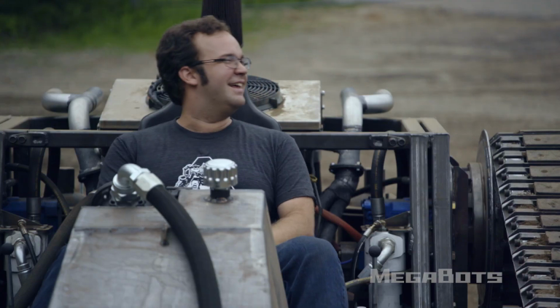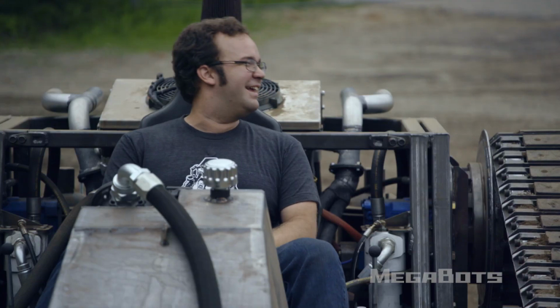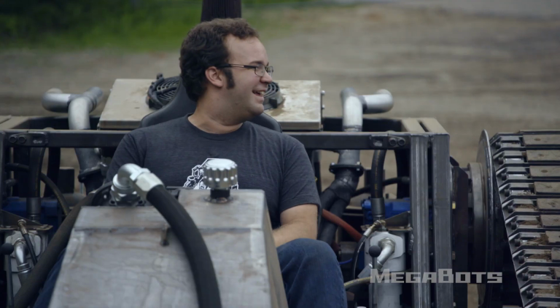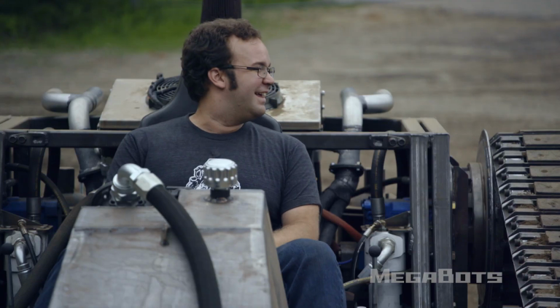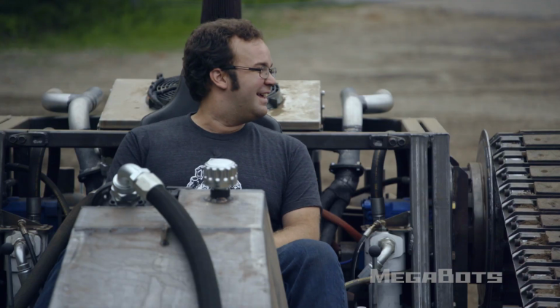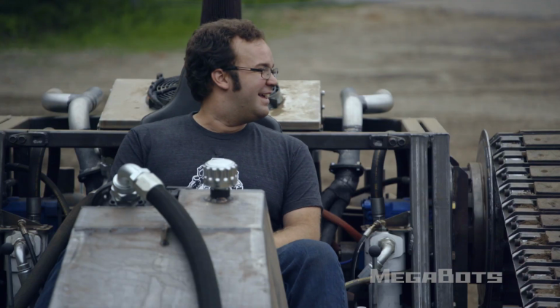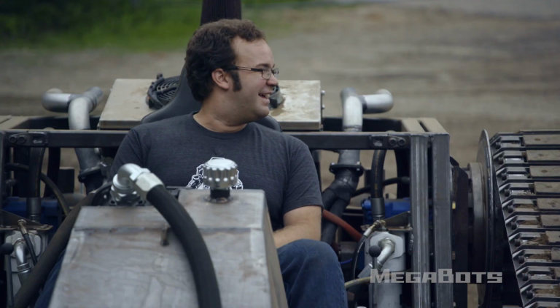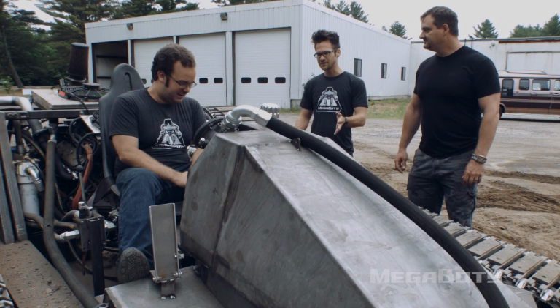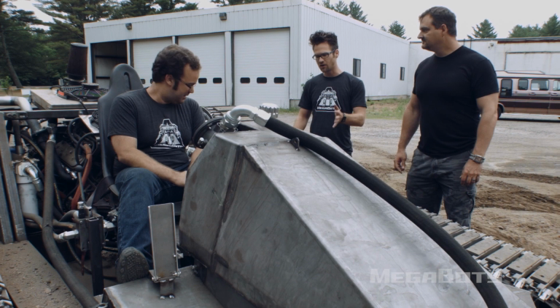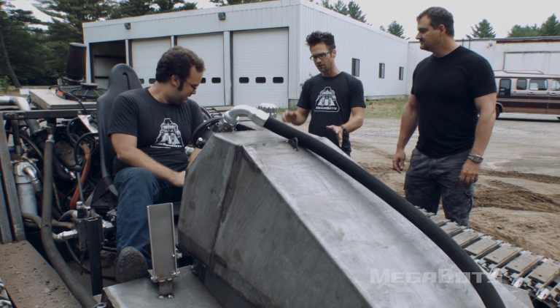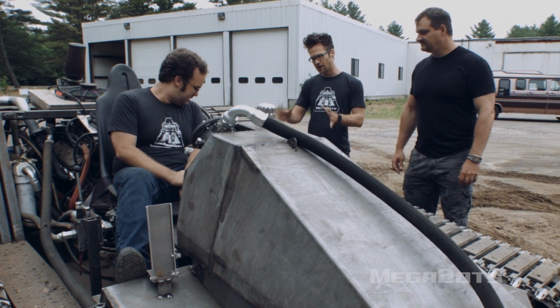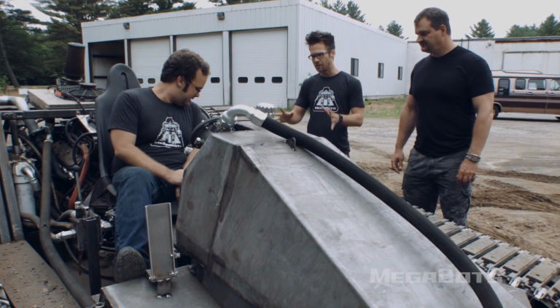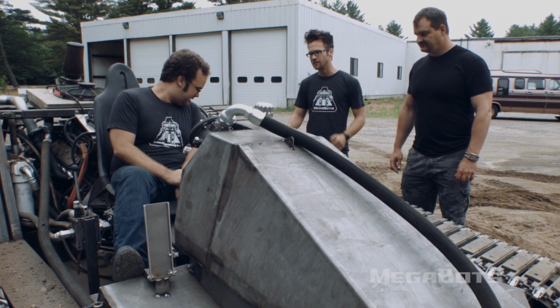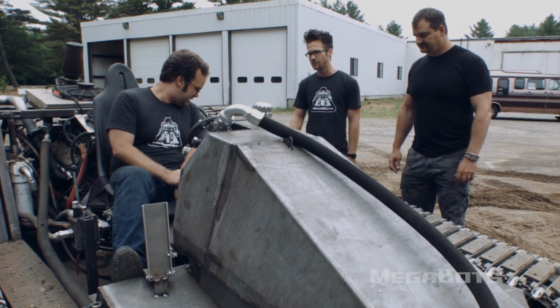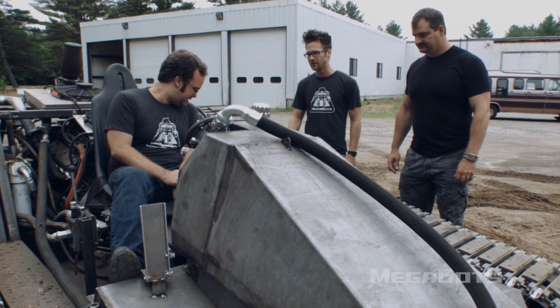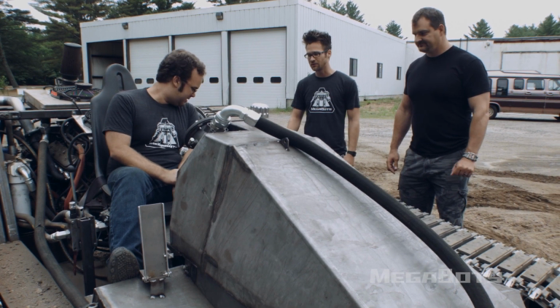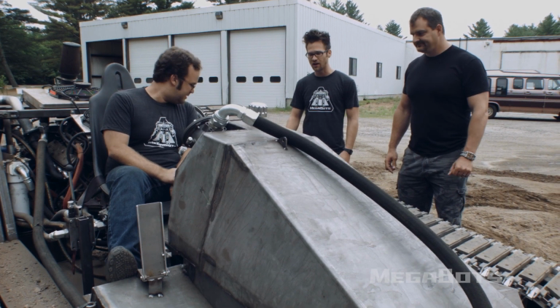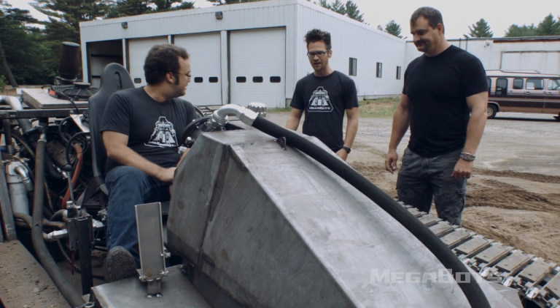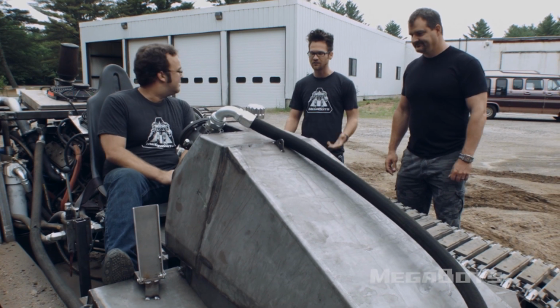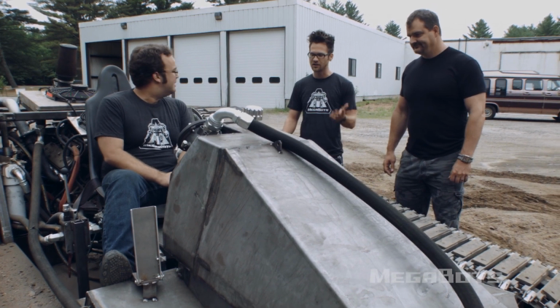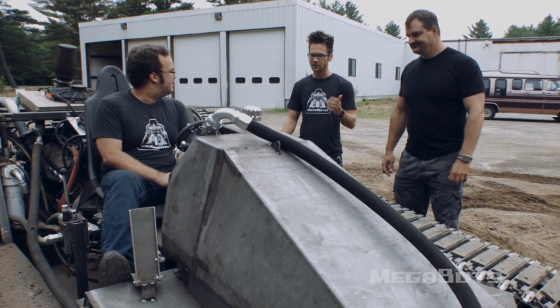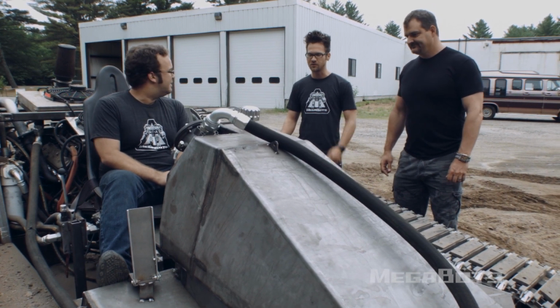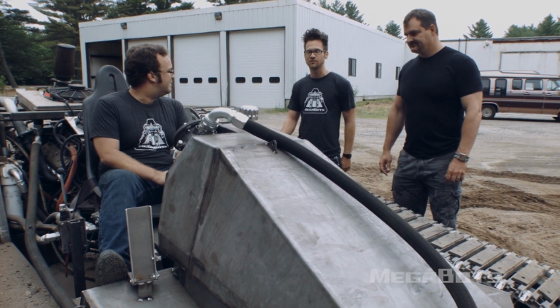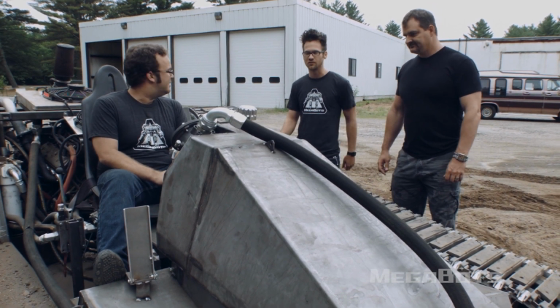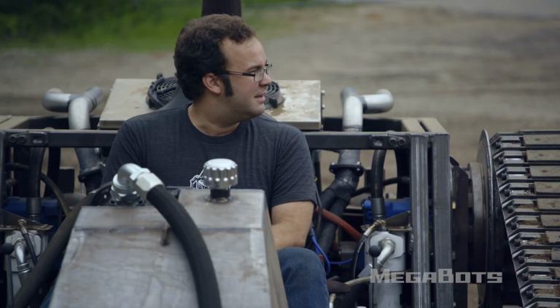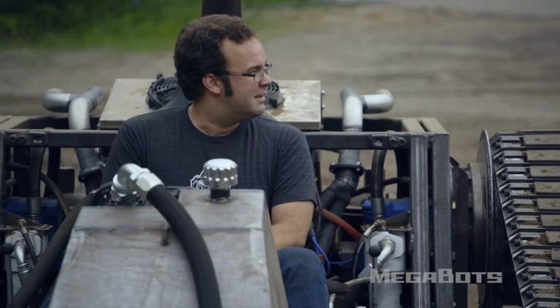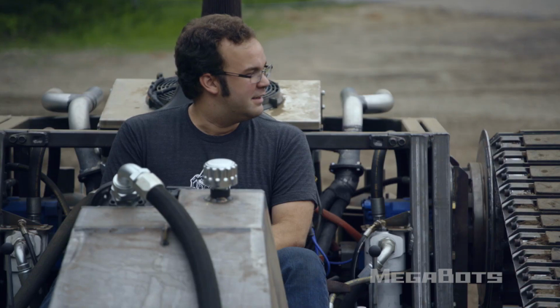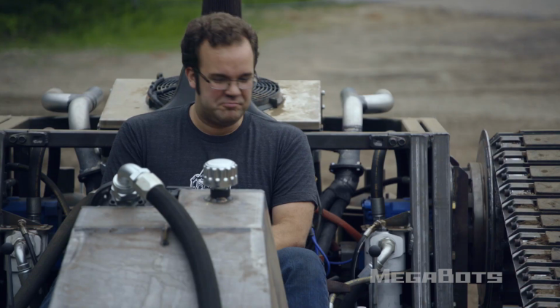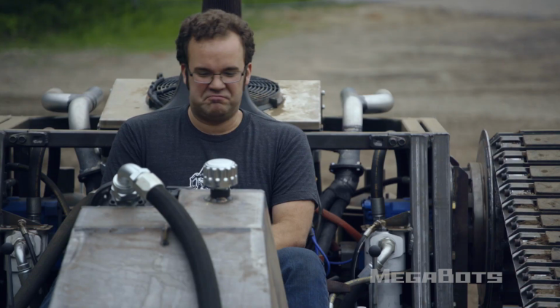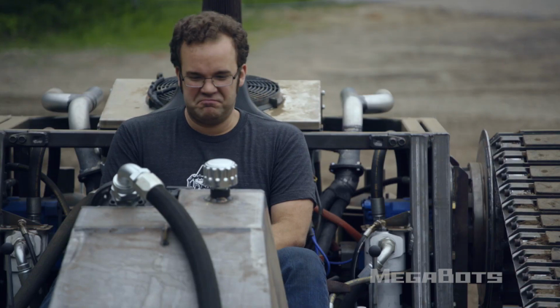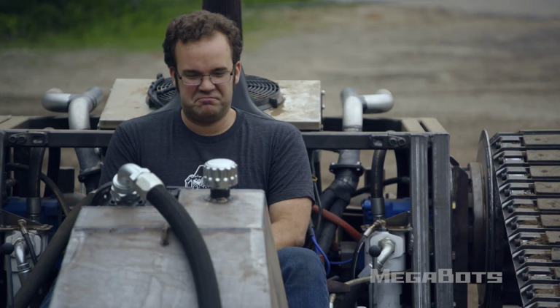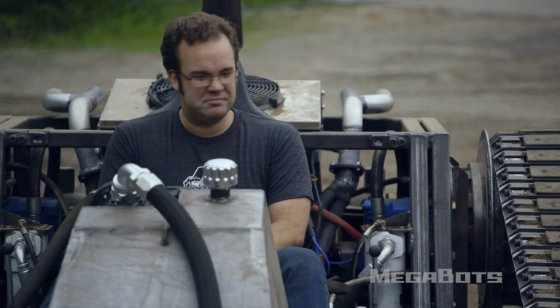So it looks like the basics are all kind of buttoned up here. I'd love to get our computer-controlled valves on and see how they do.